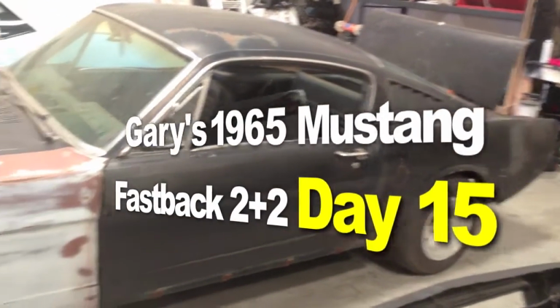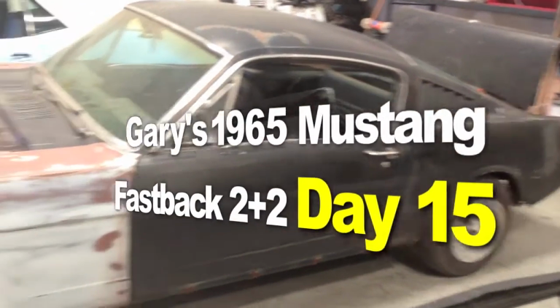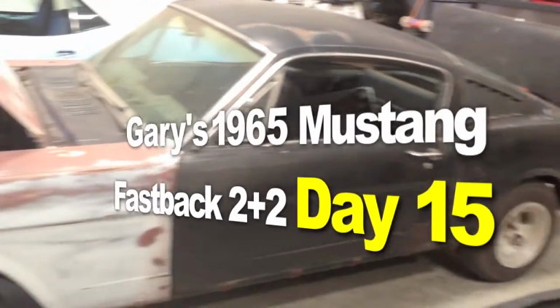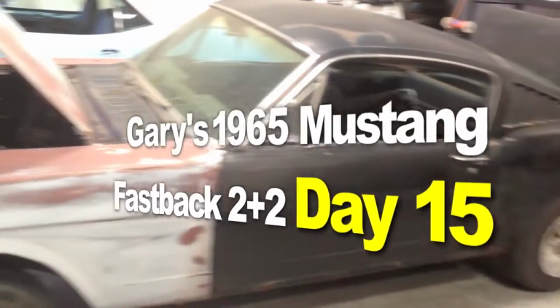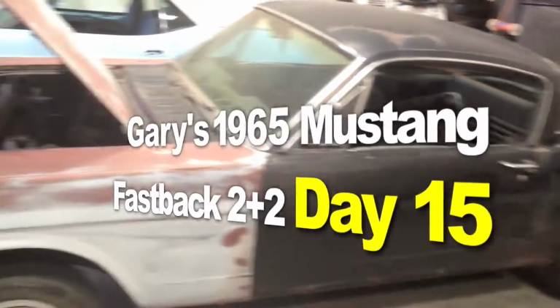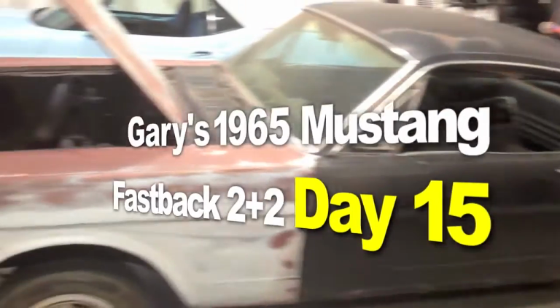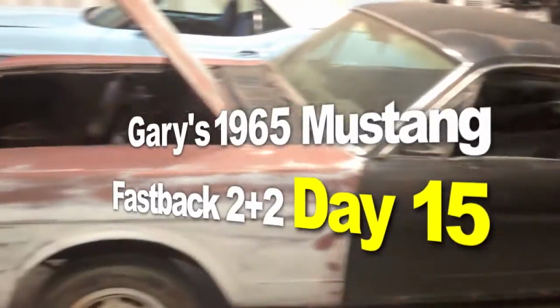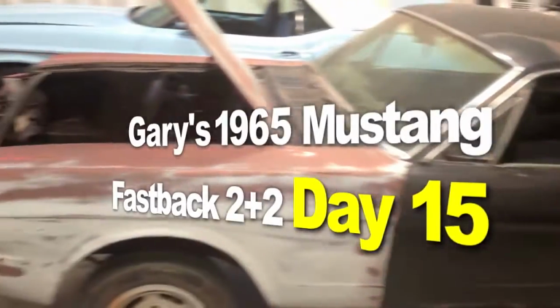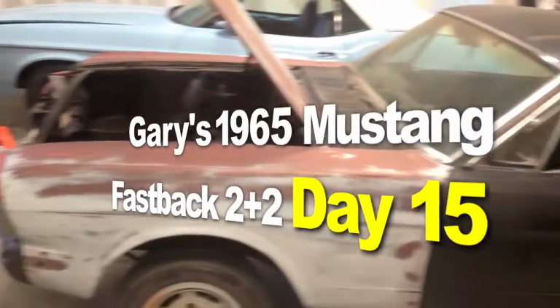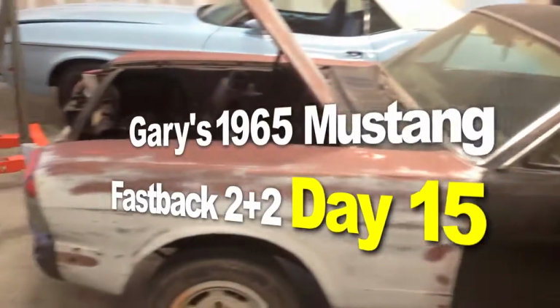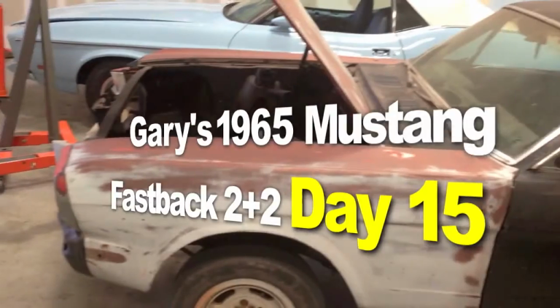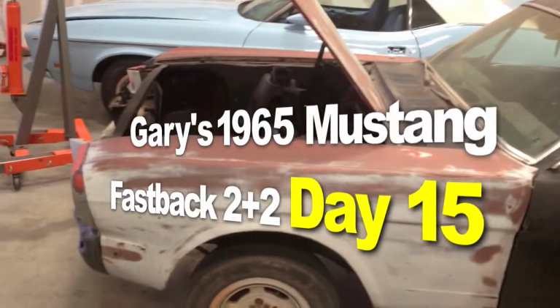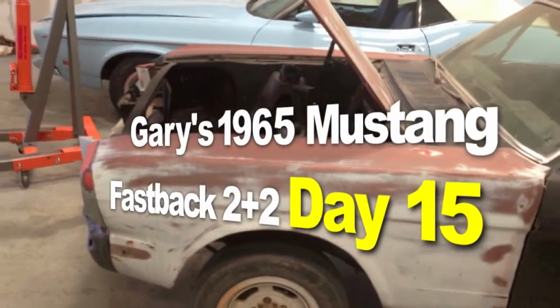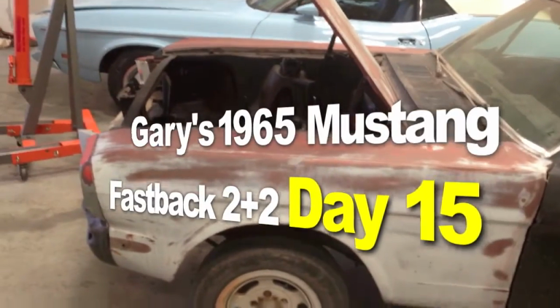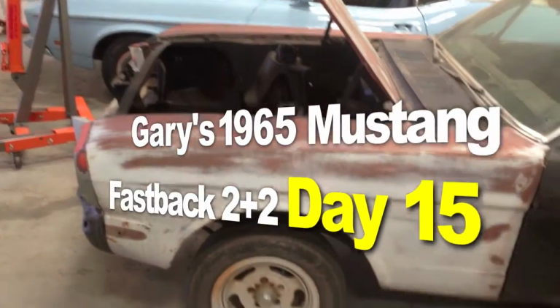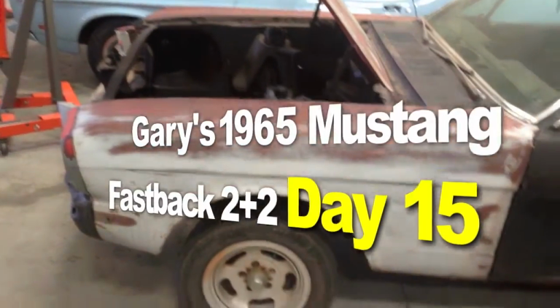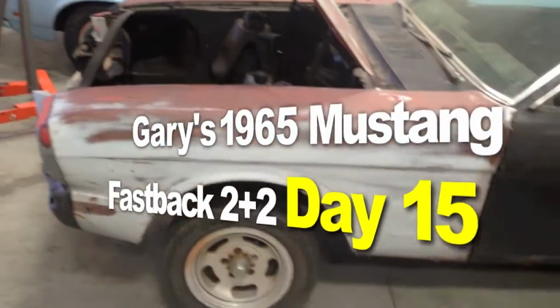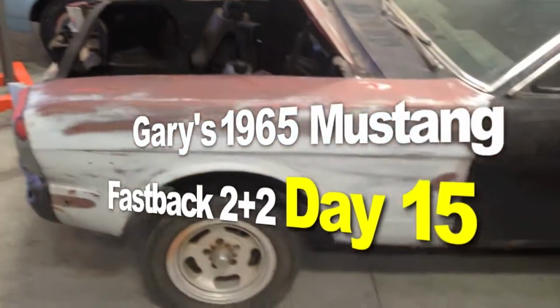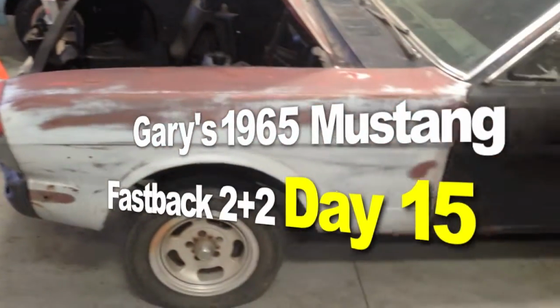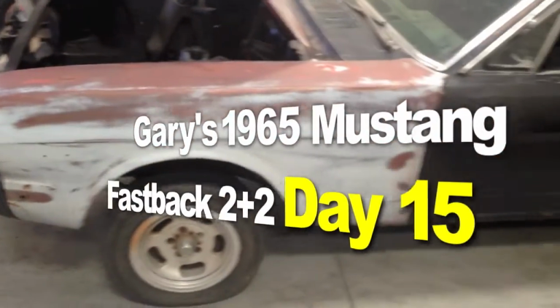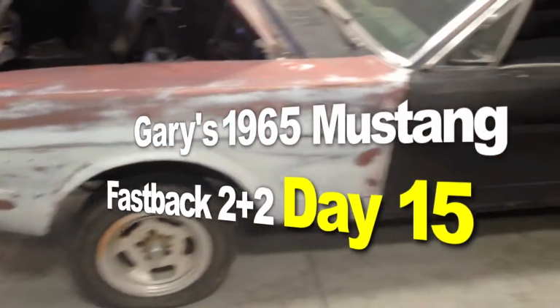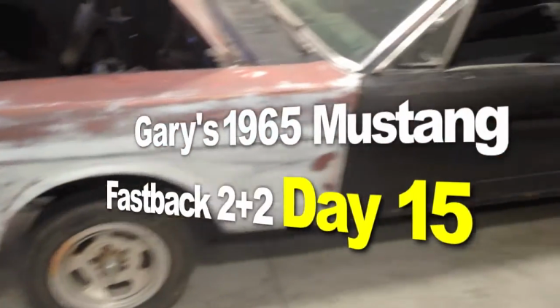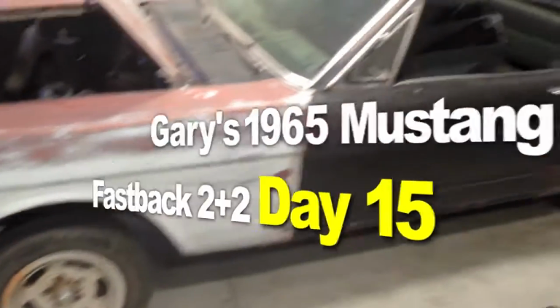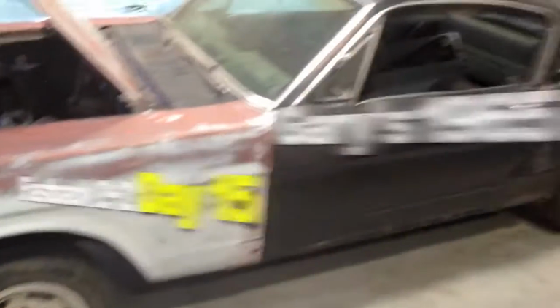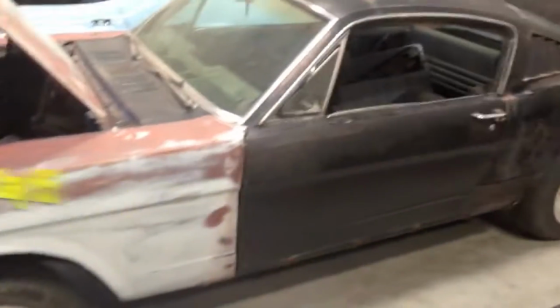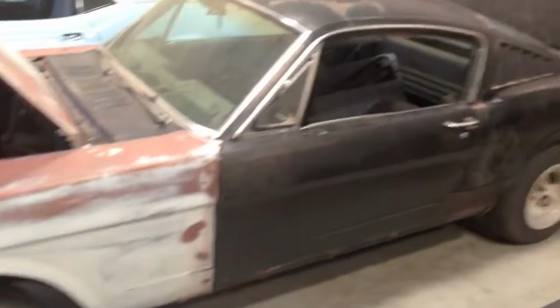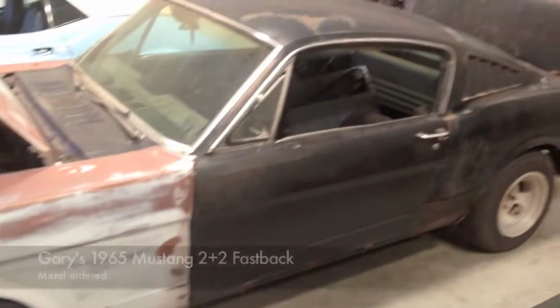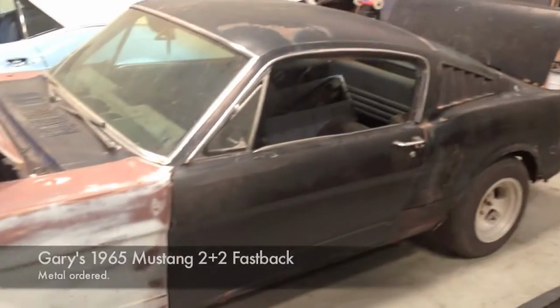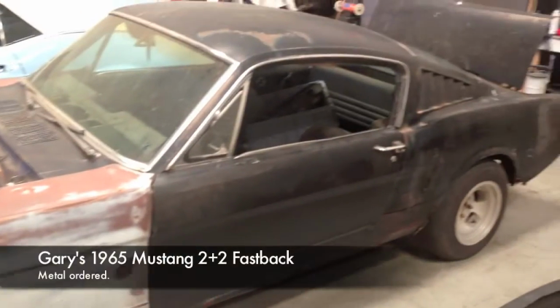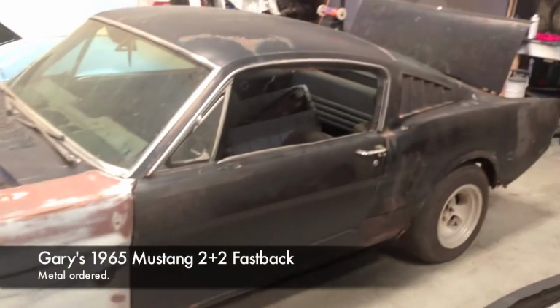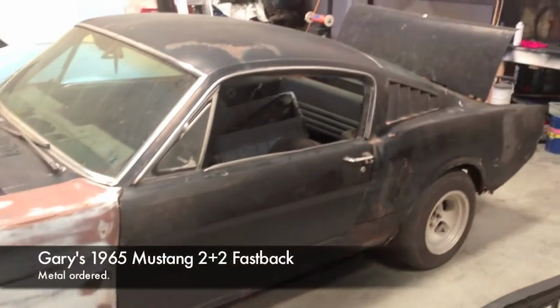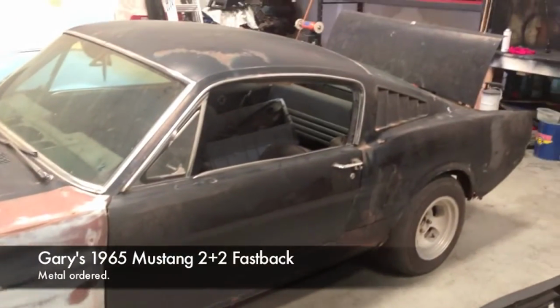This will be the most videoed 65 Fastback restoration ever, I promise.